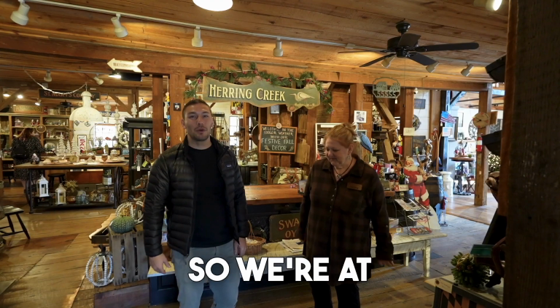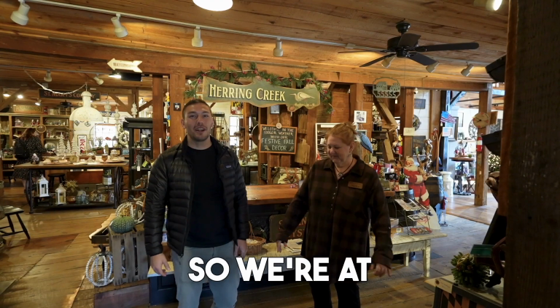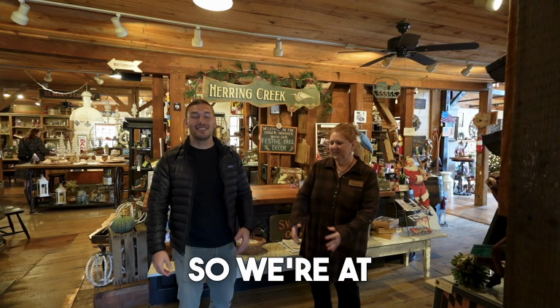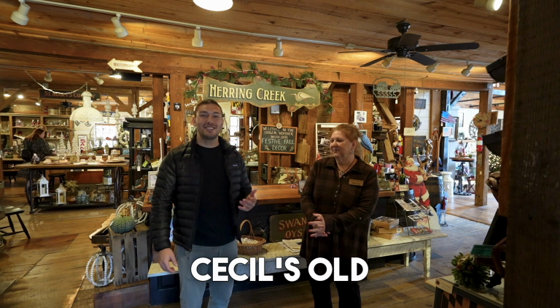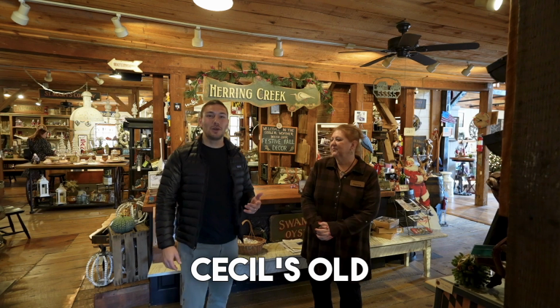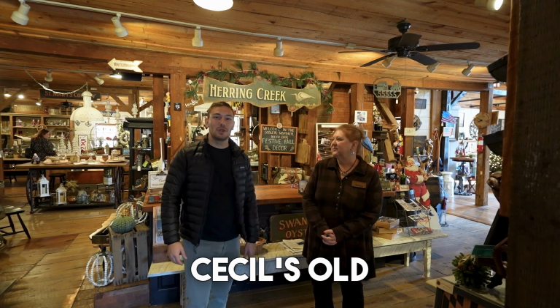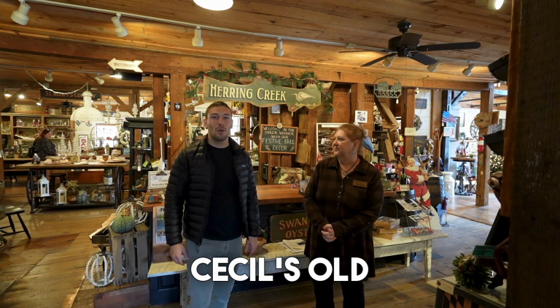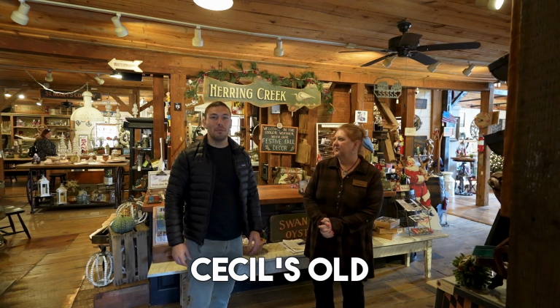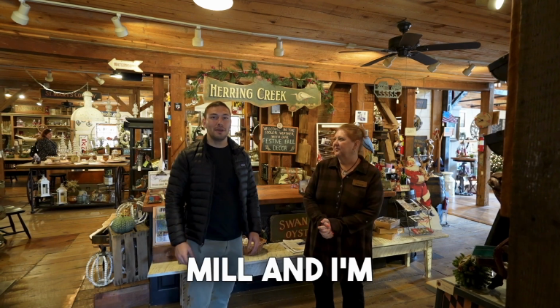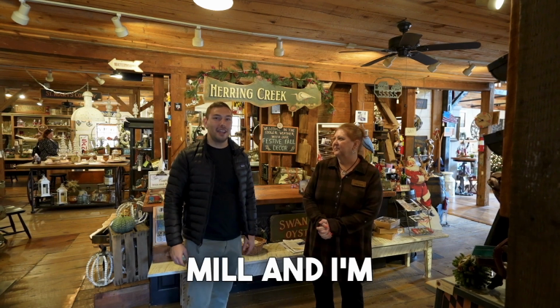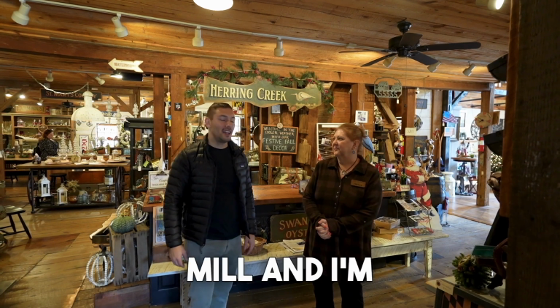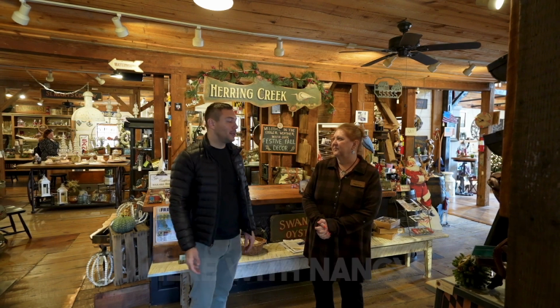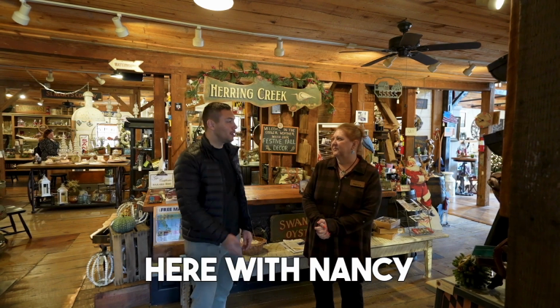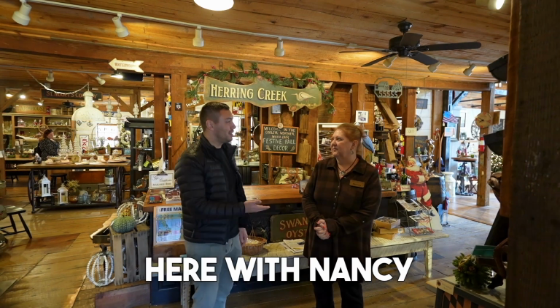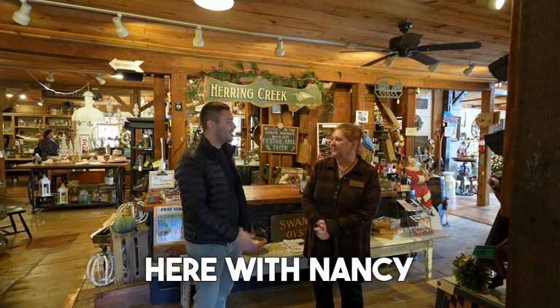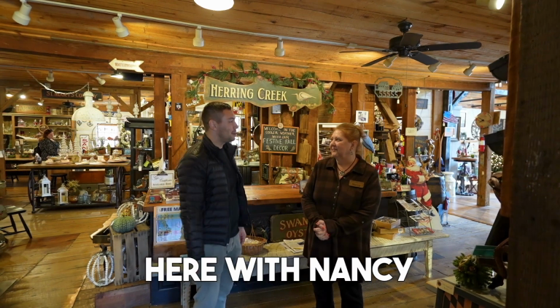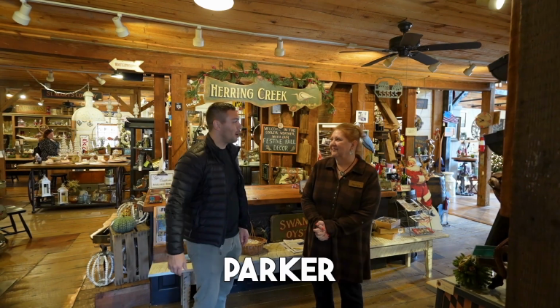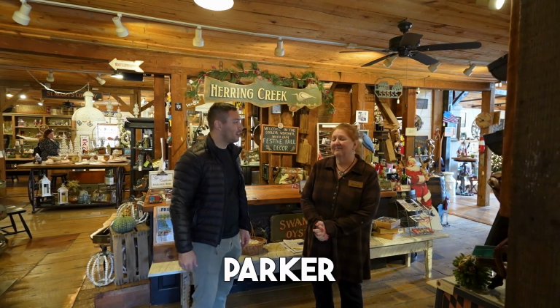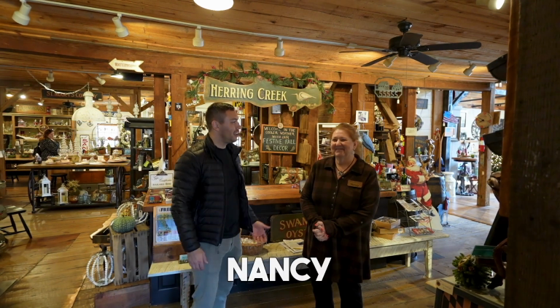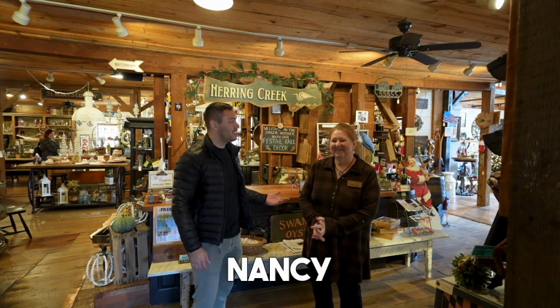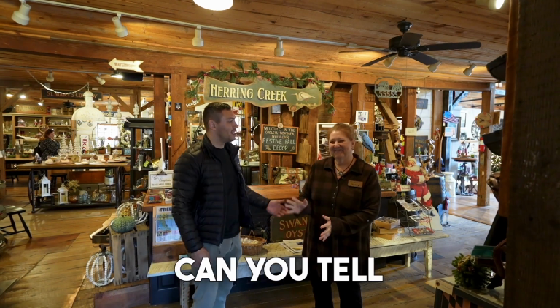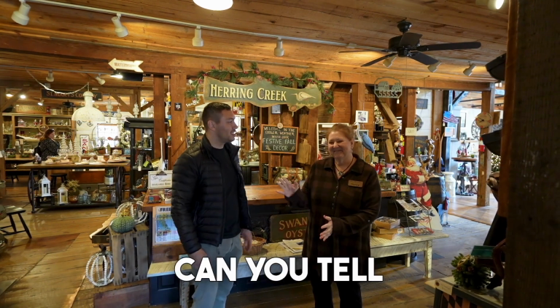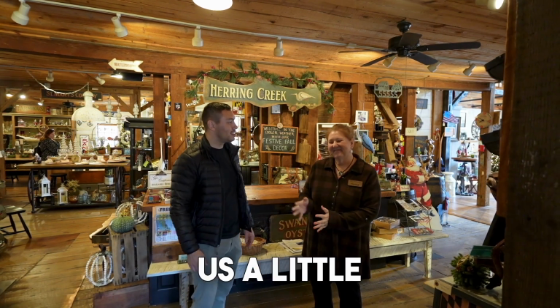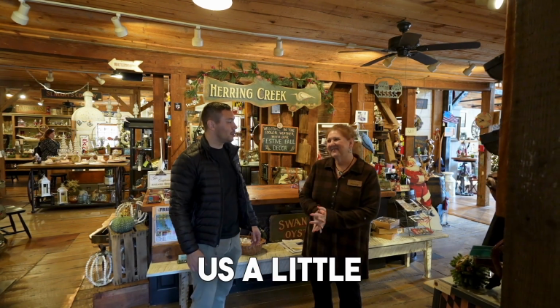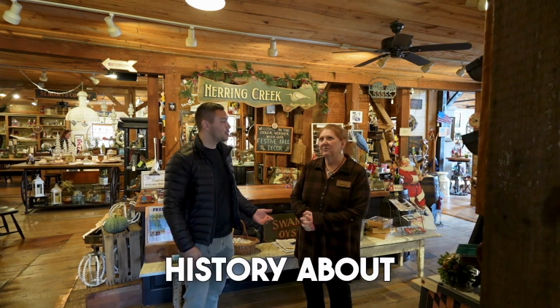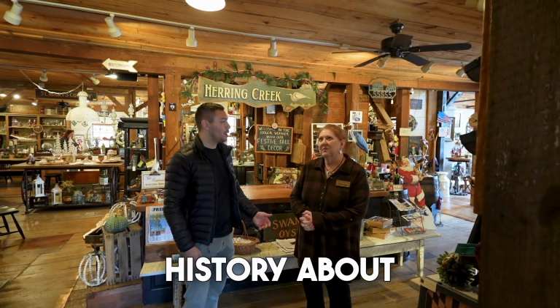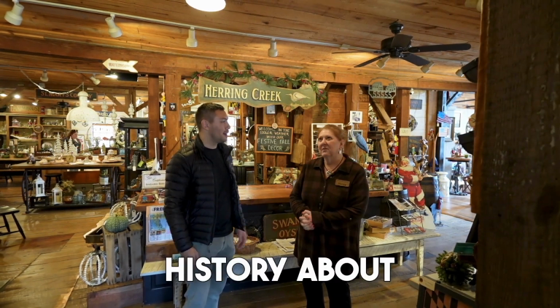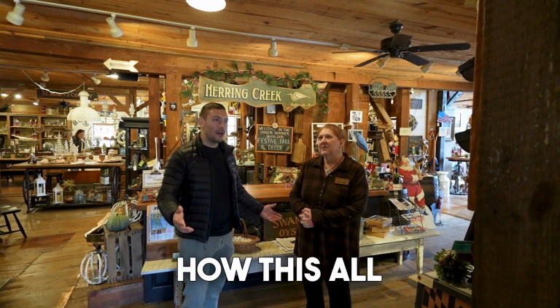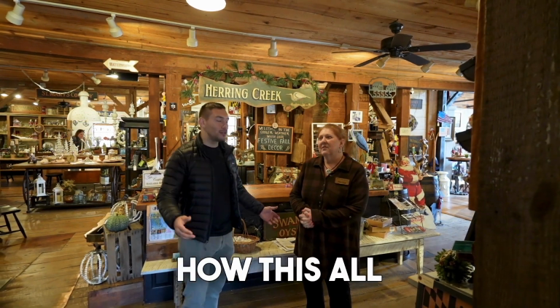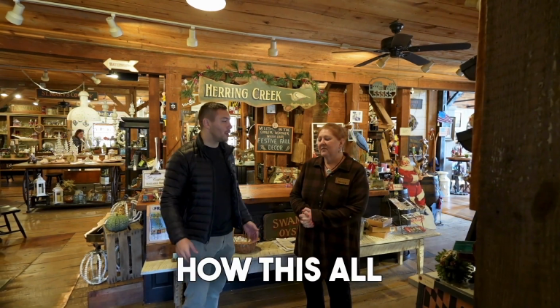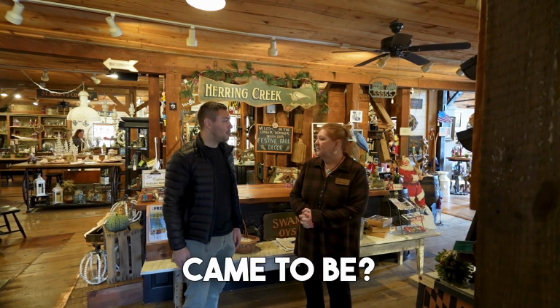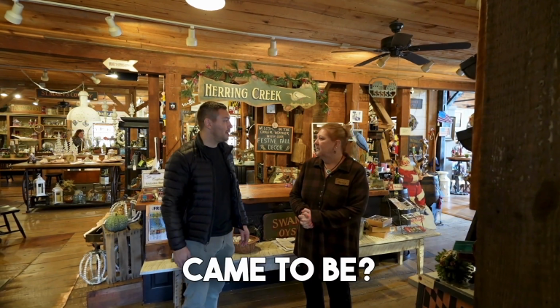So we're at Cecil's Old Mill, and I'm here with Nancy Parker. Nancy, can you tell us a little history about how this all came to be?